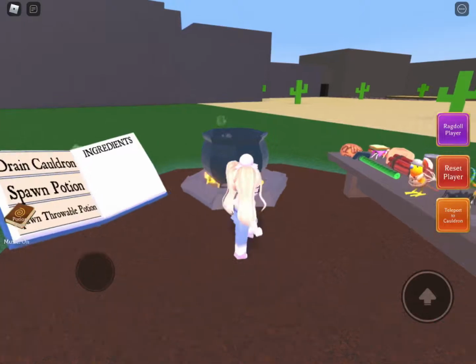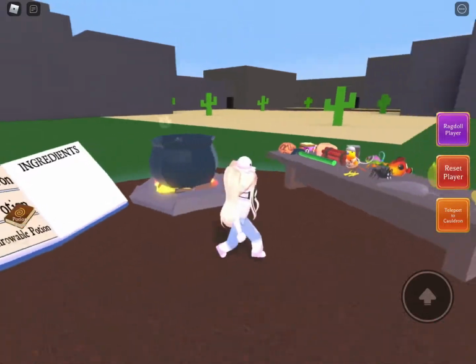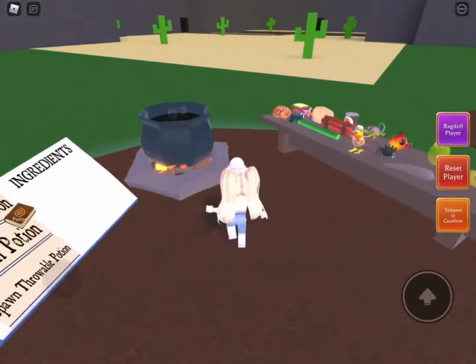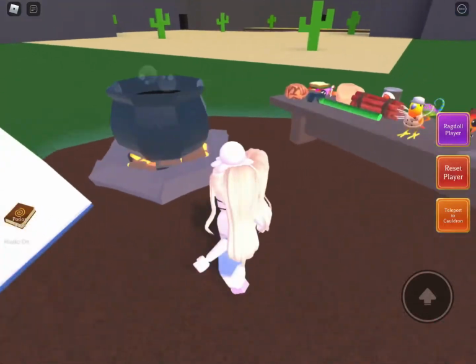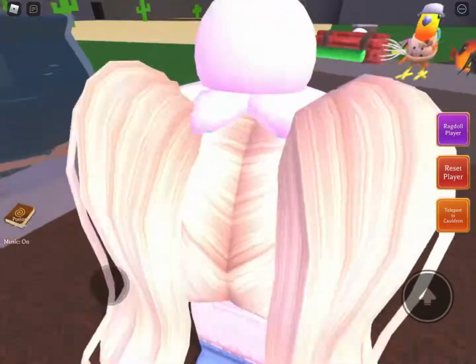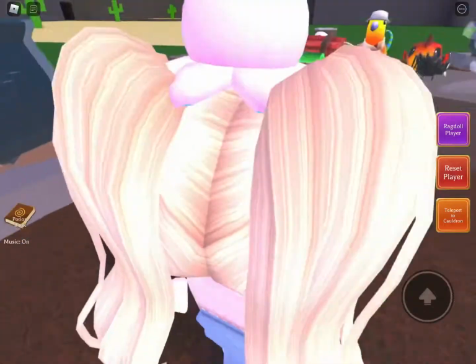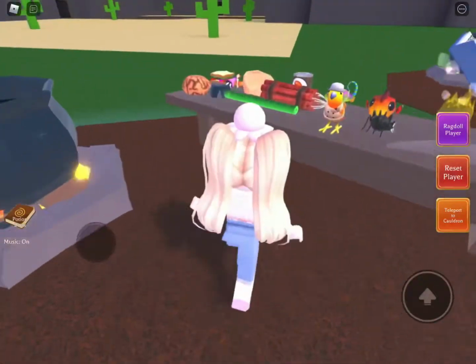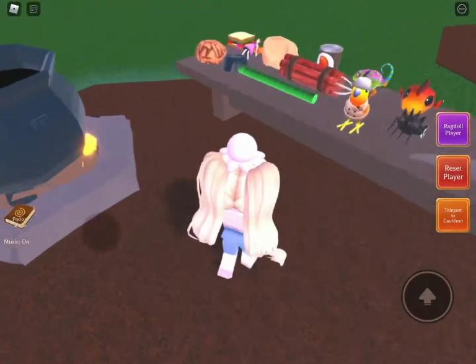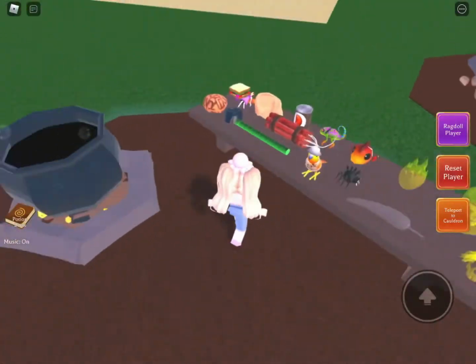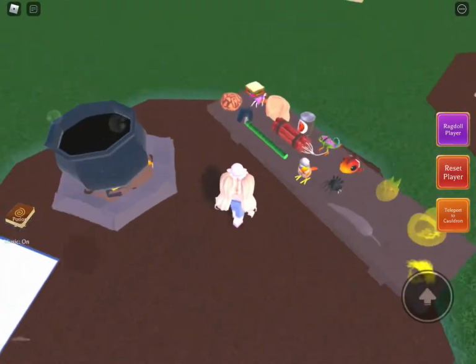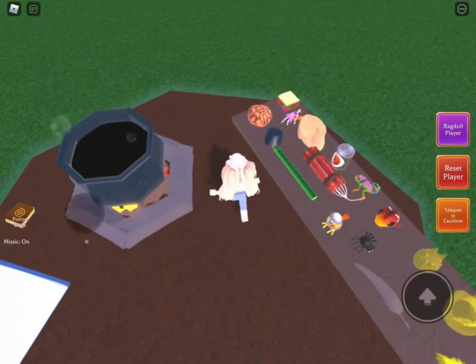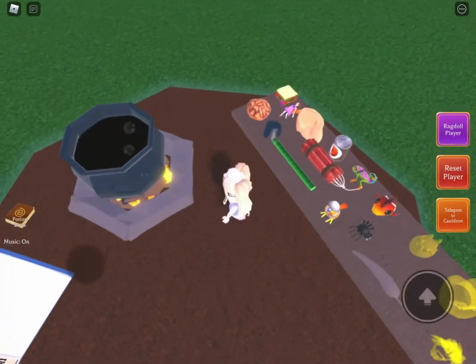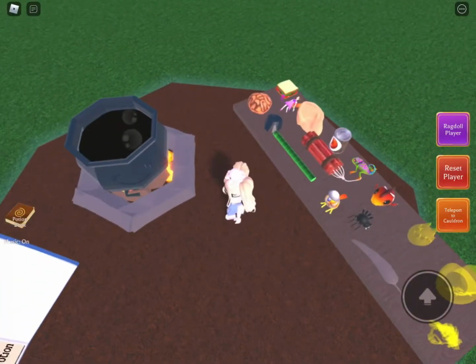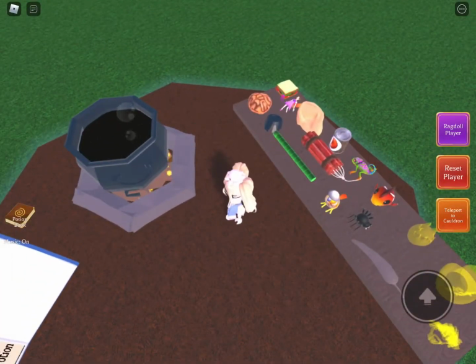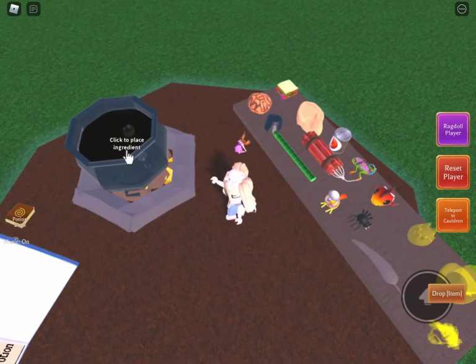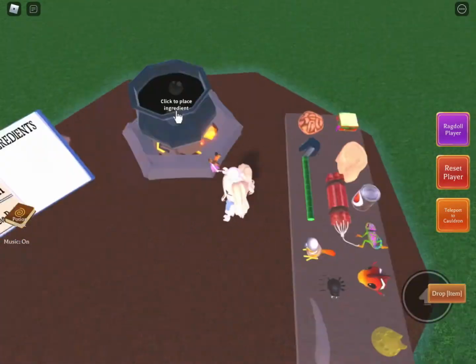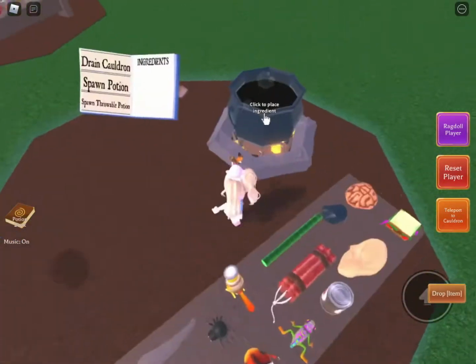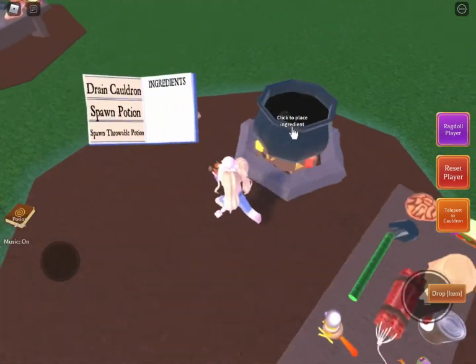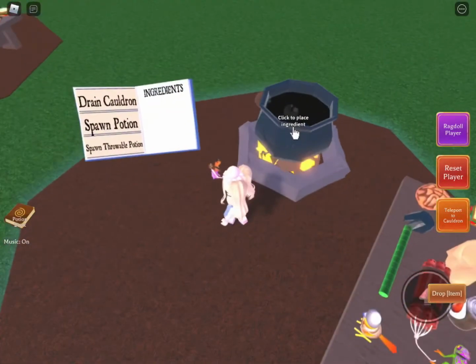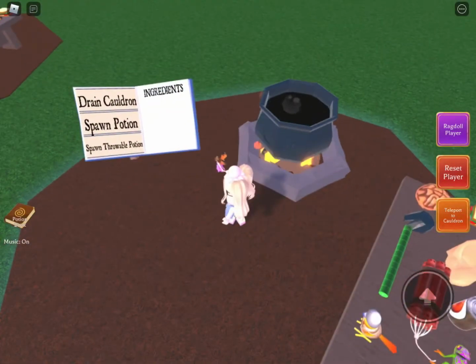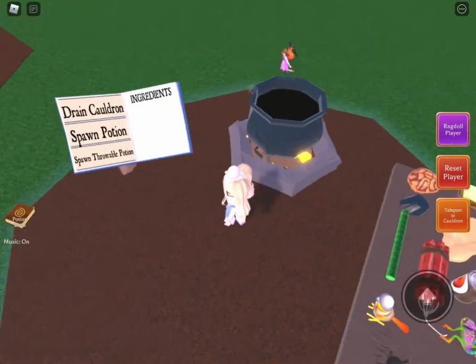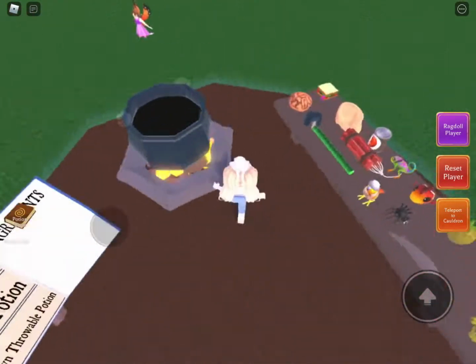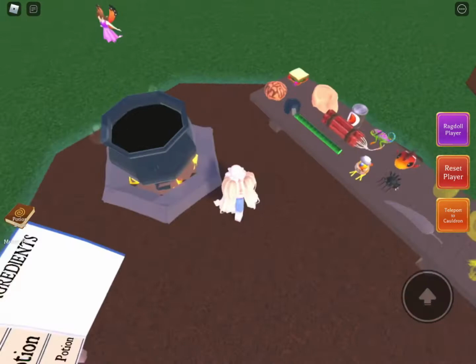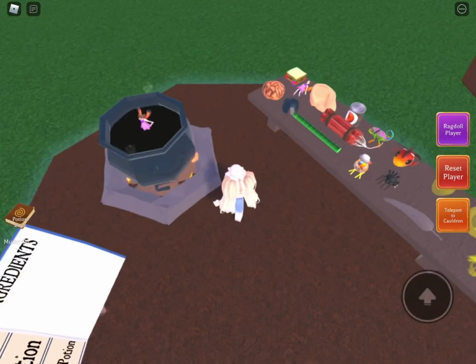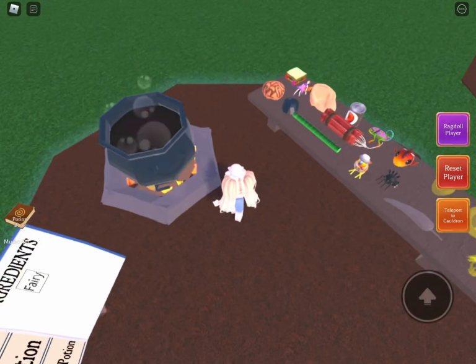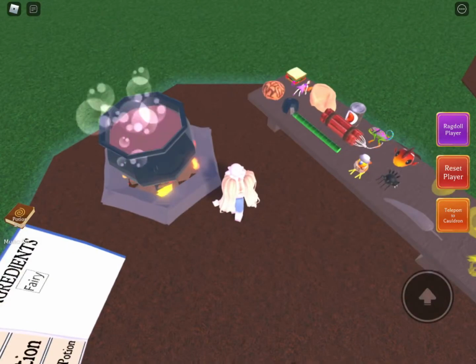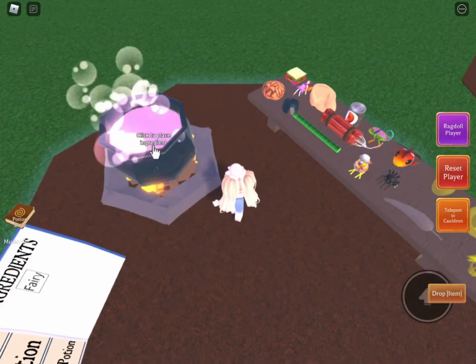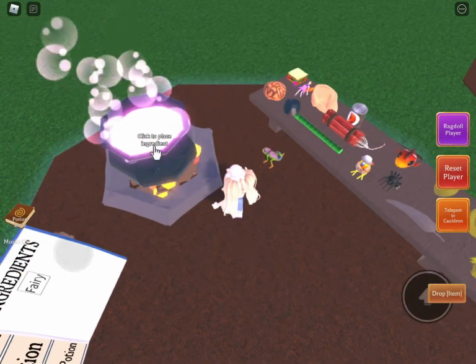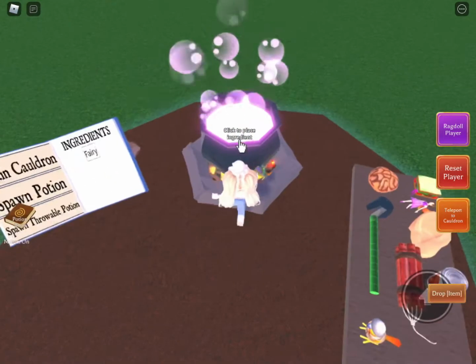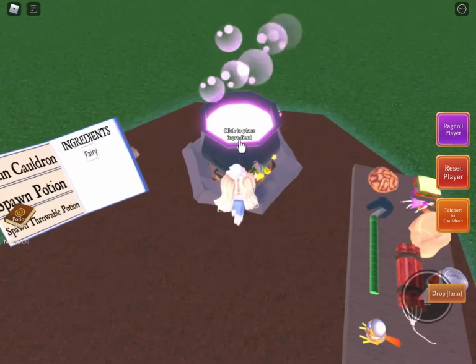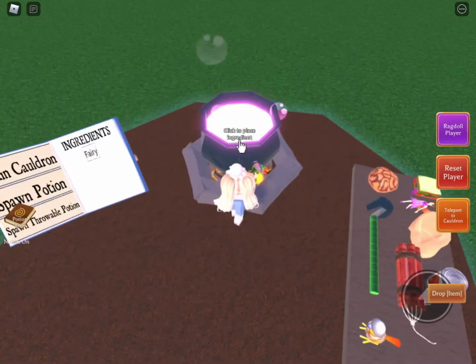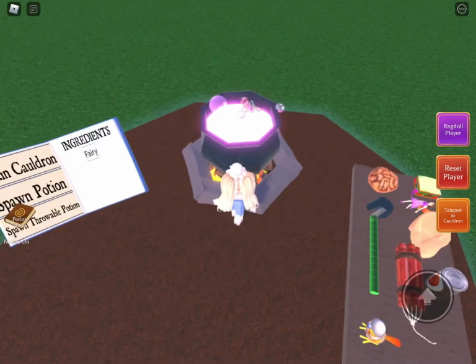Hello guys, this is how you make a doppelganger potion. First you need this fairy, then you need the lizard.